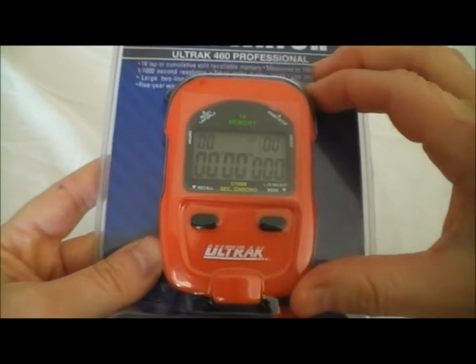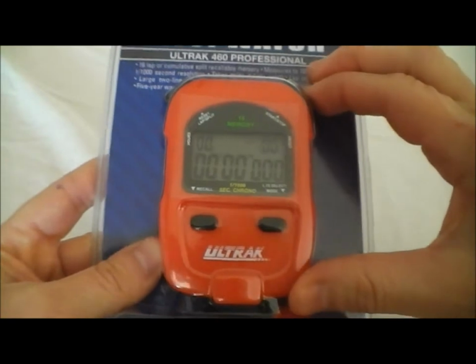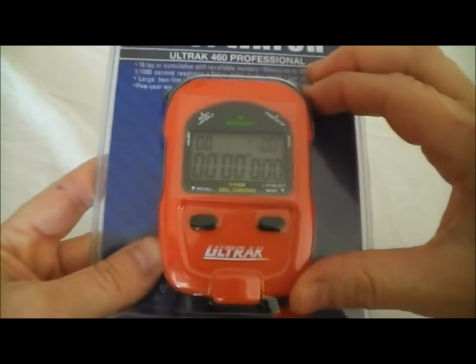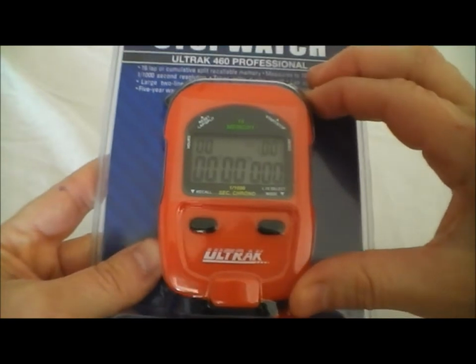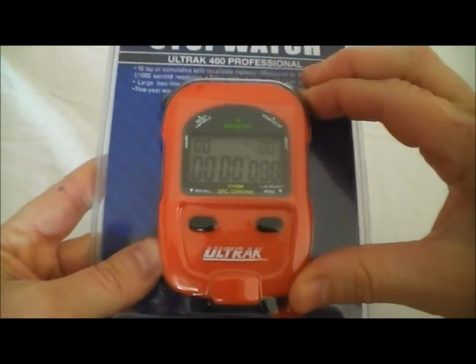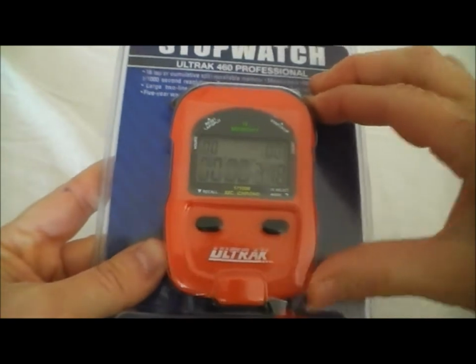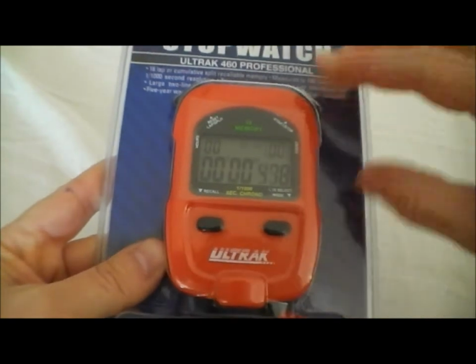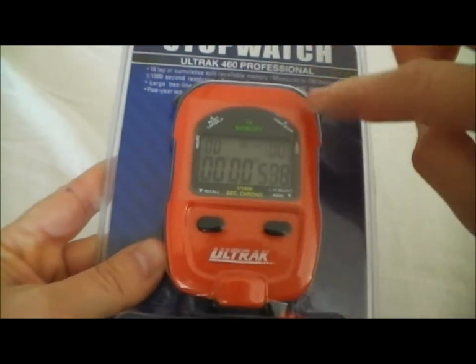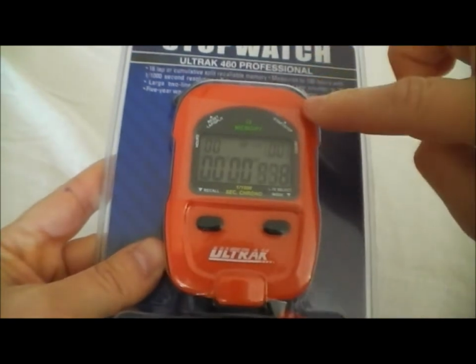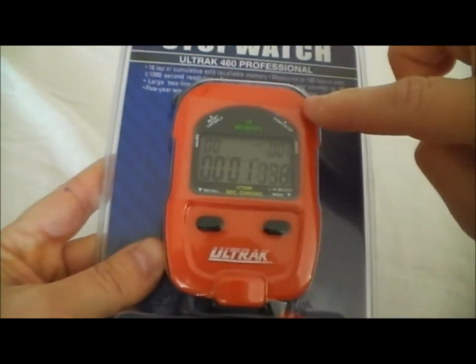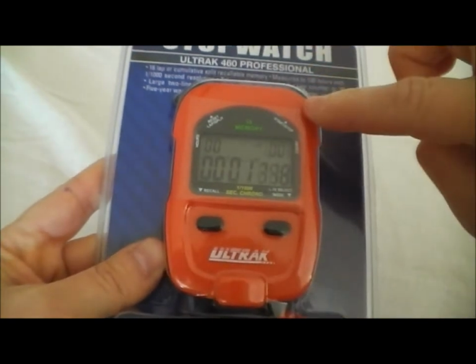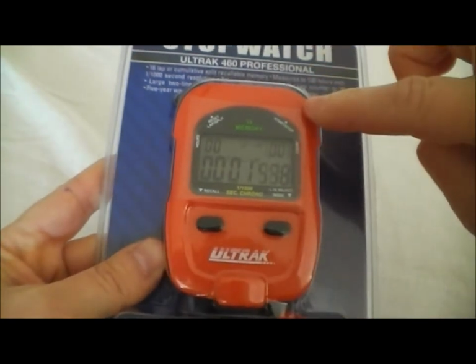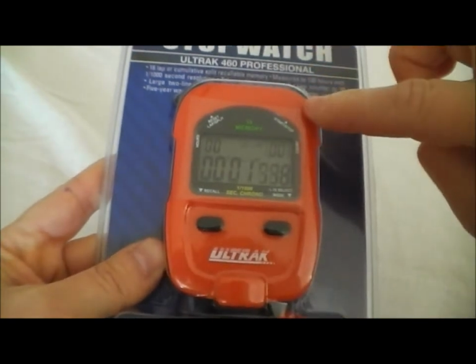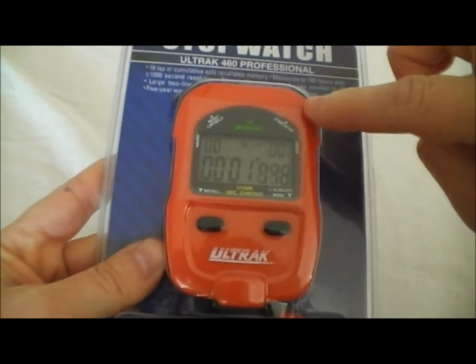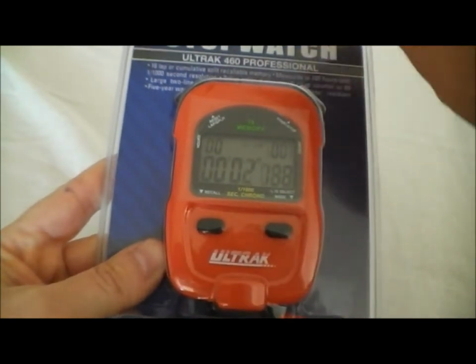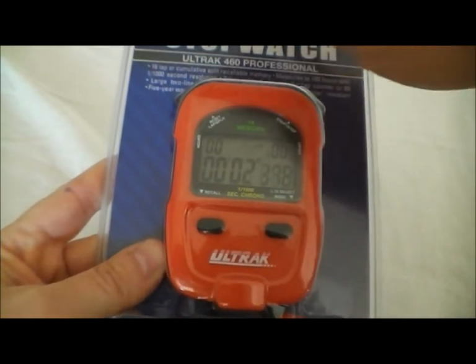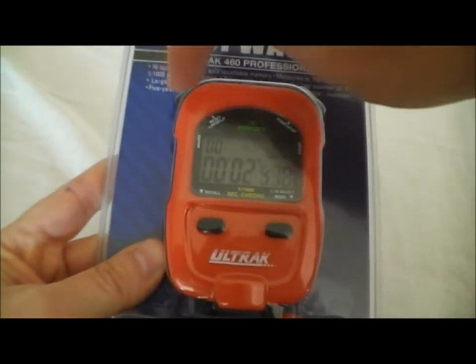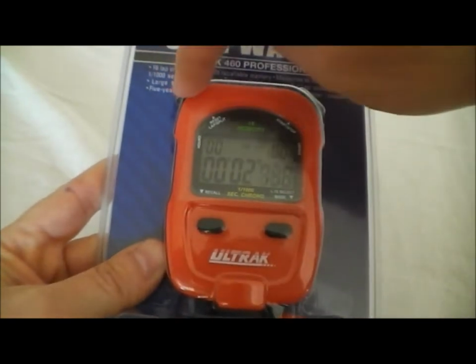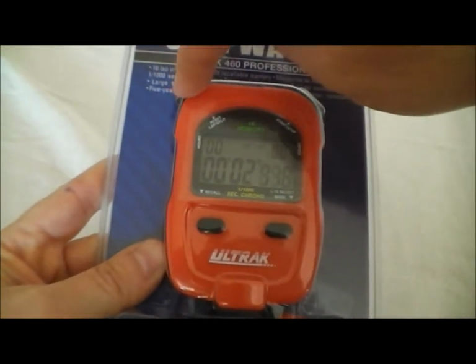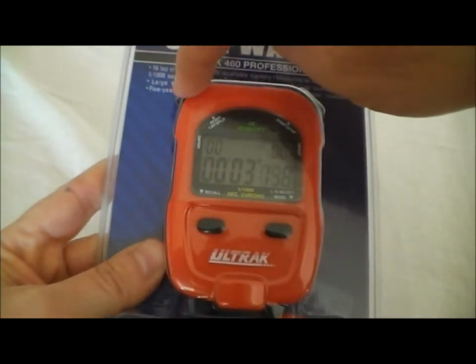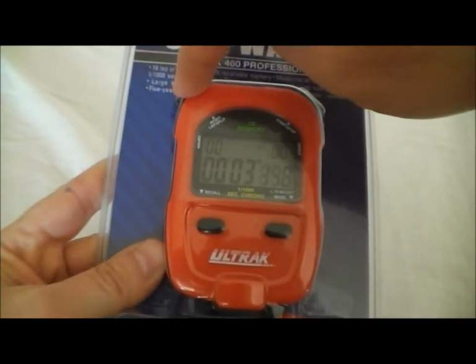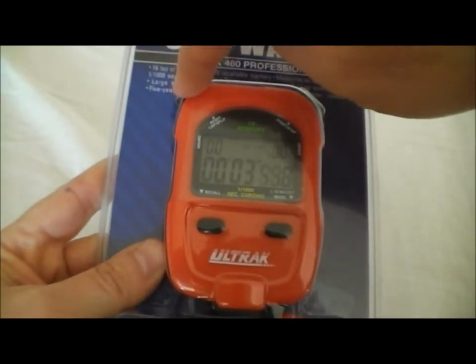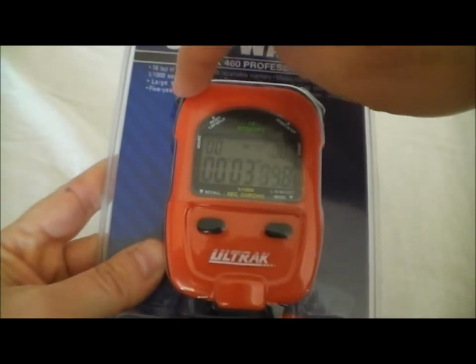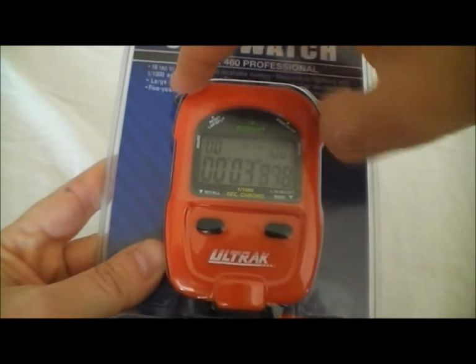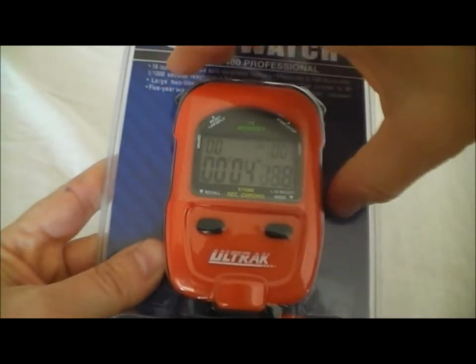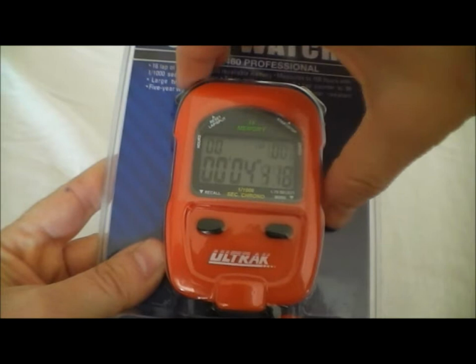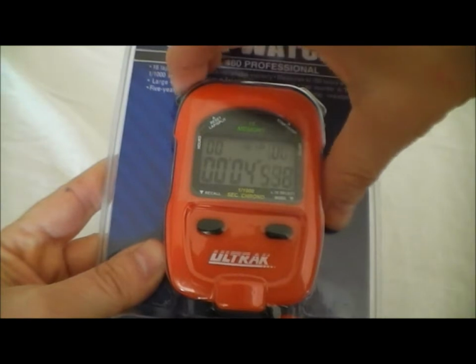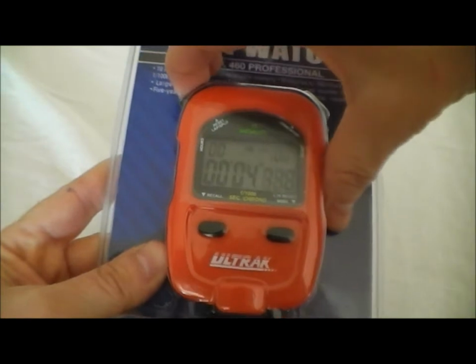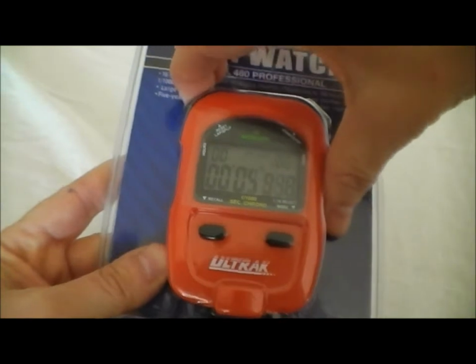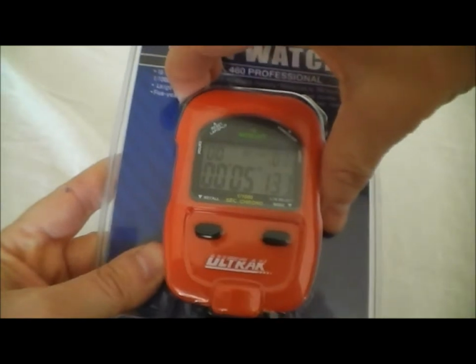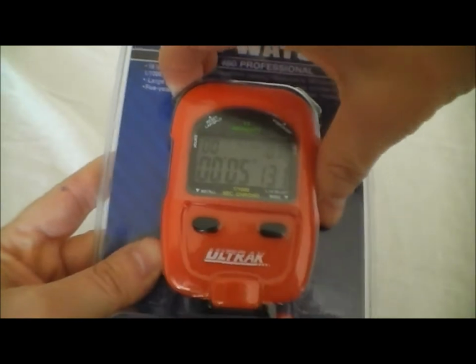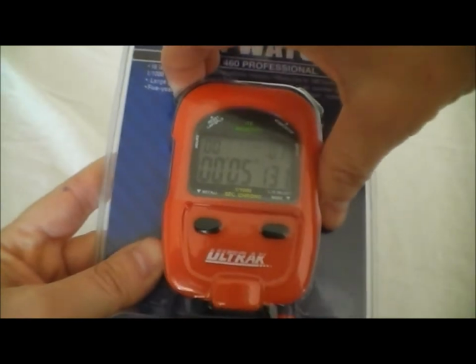If we go ahead and push start — the start and stop are on the right, and the reset and lap split are on the left. So we're going to run a couple of splits.